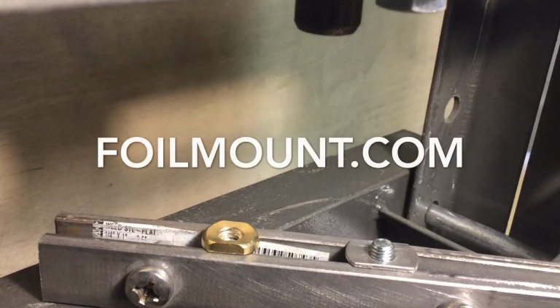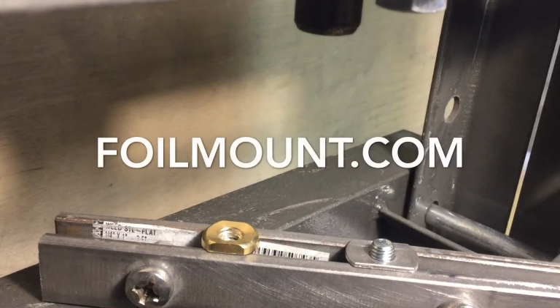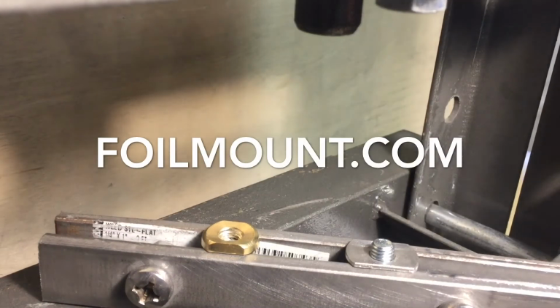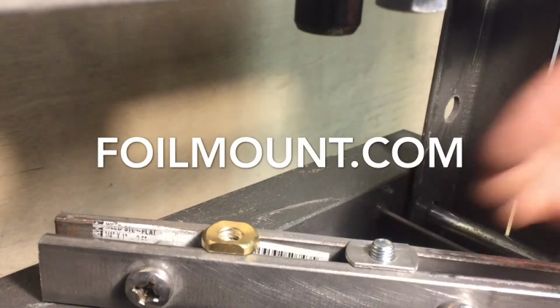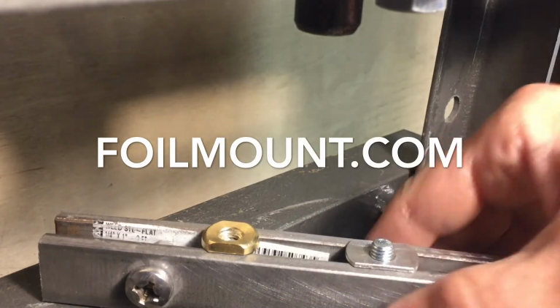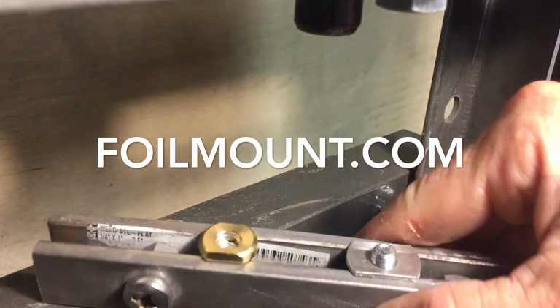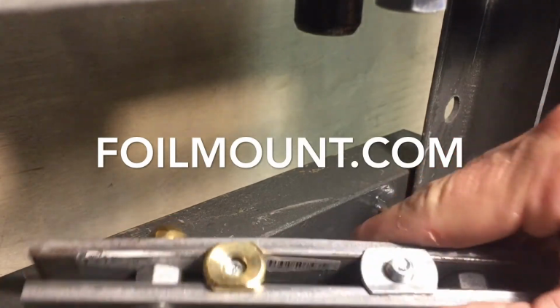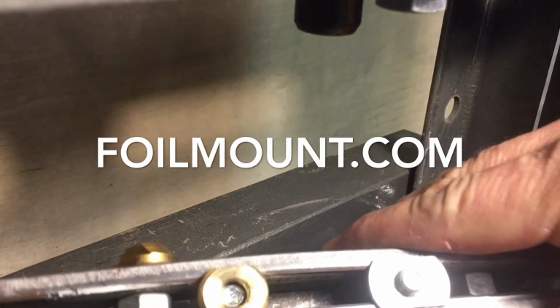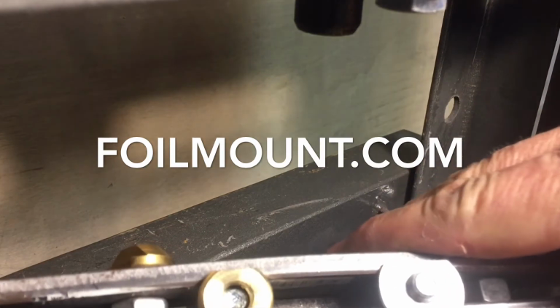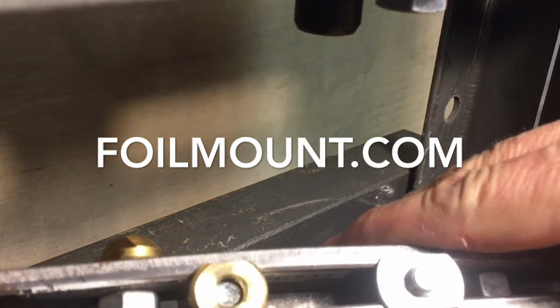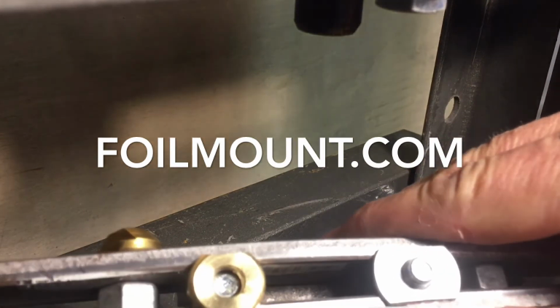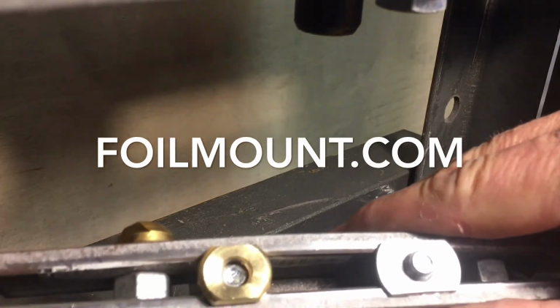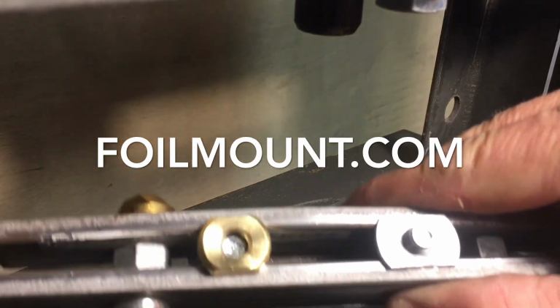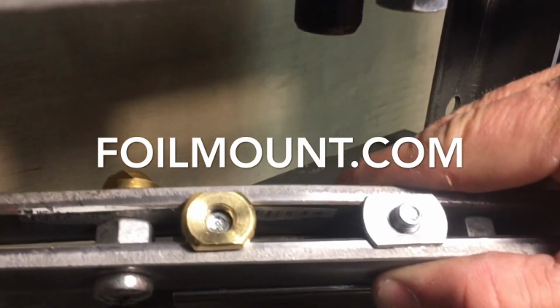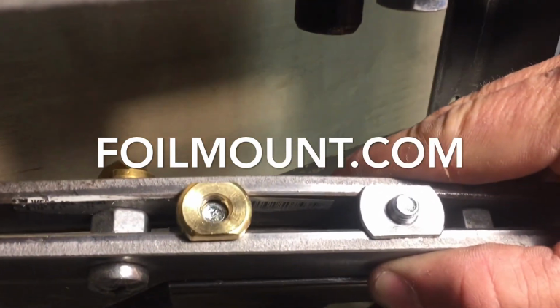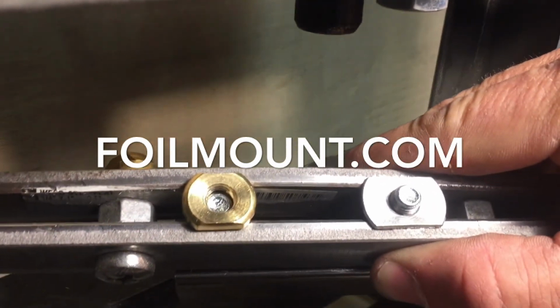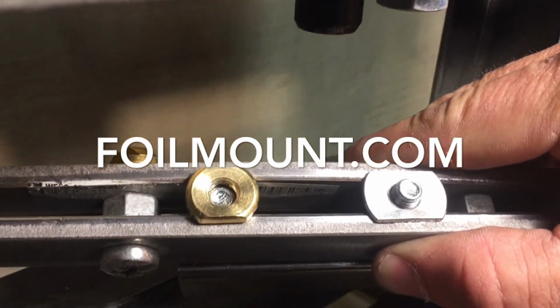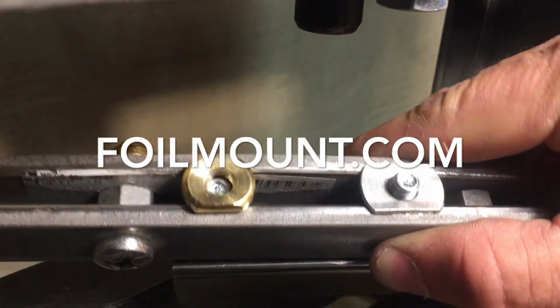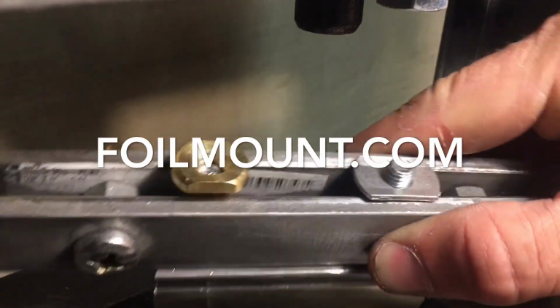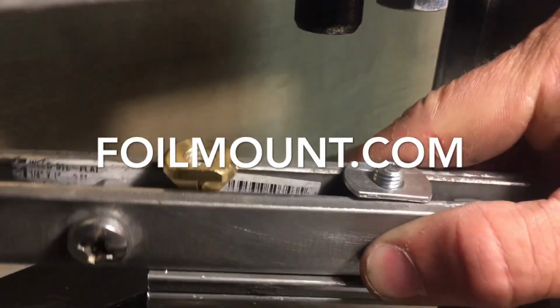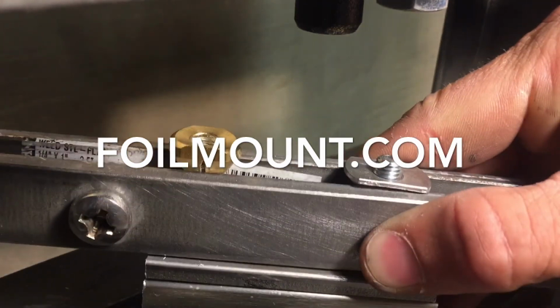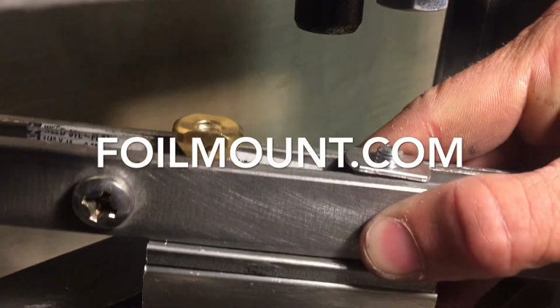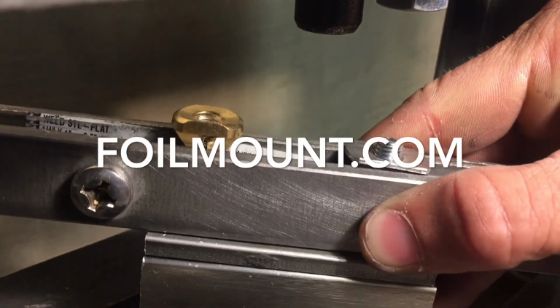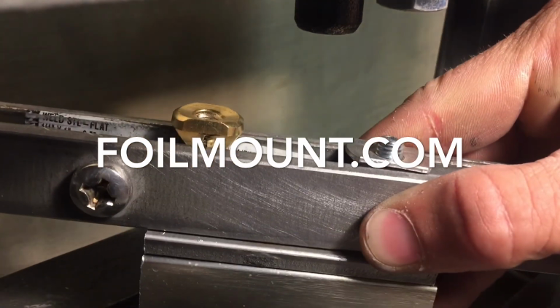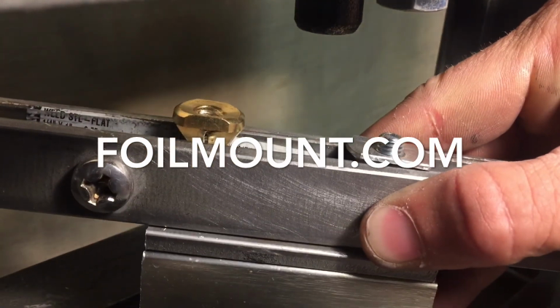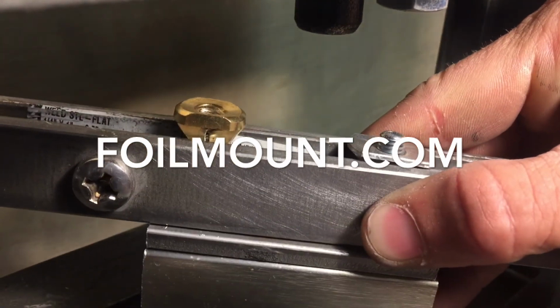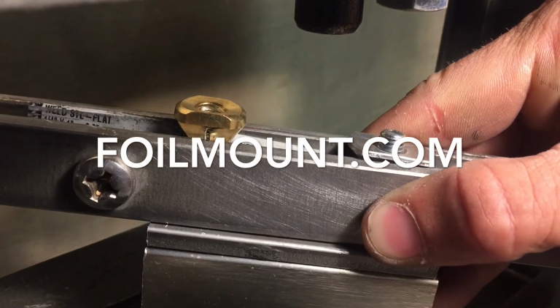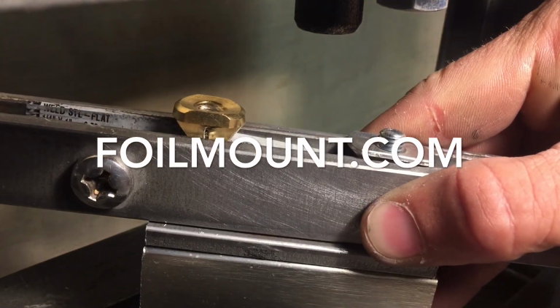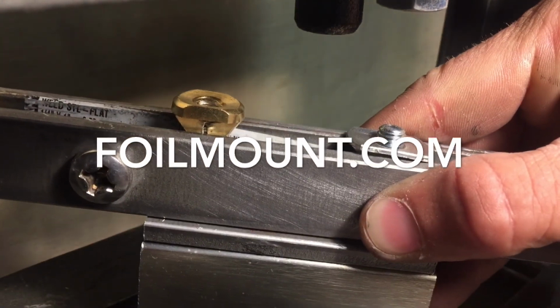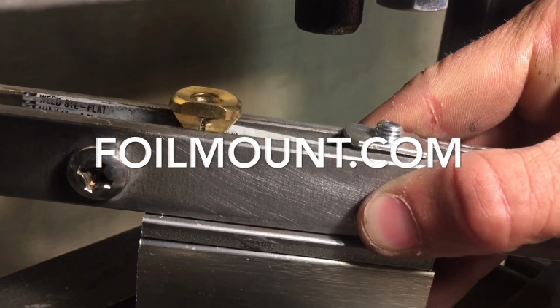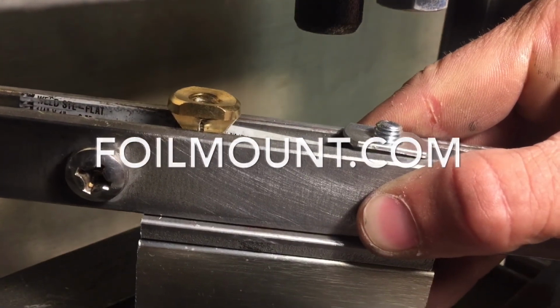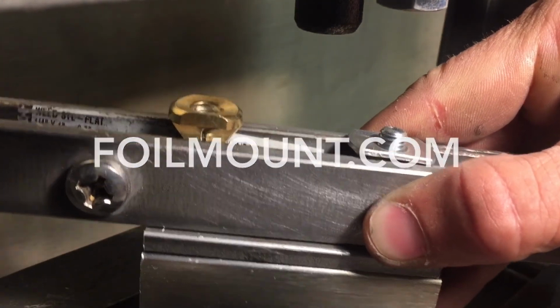So if you need T-nuts, we got them. Foilmount.com — you can buy them on the website or go through your local dealer. Thanks for watching.